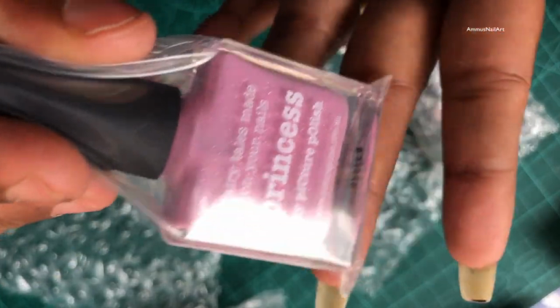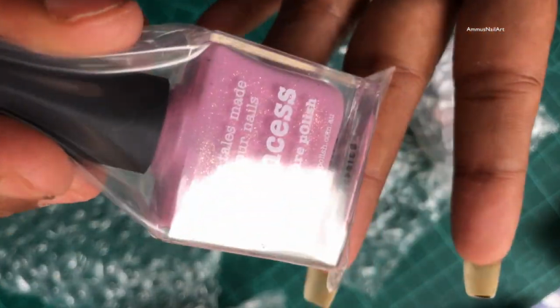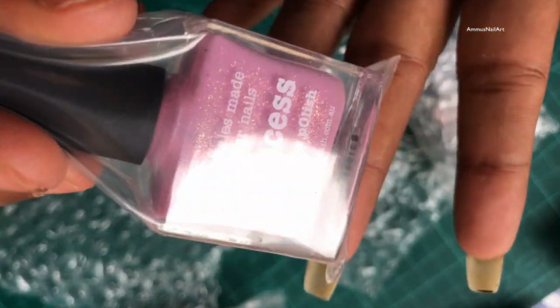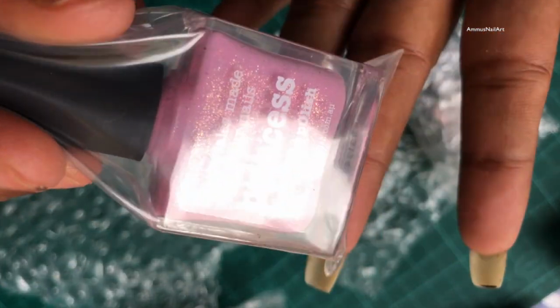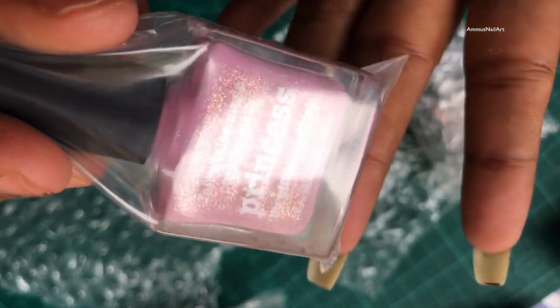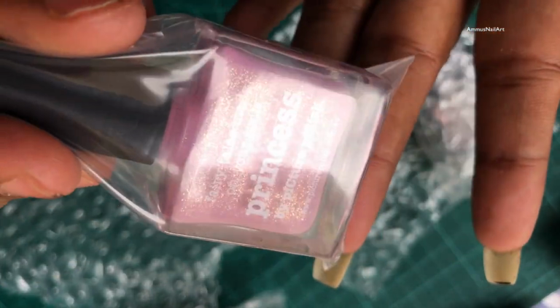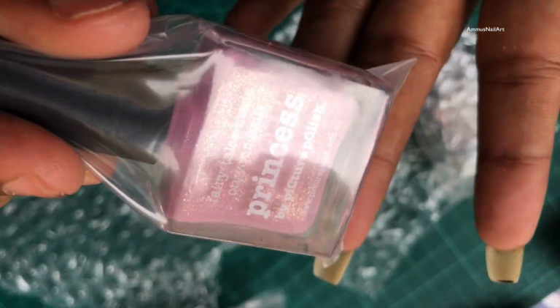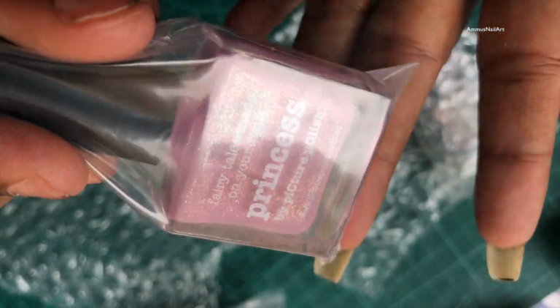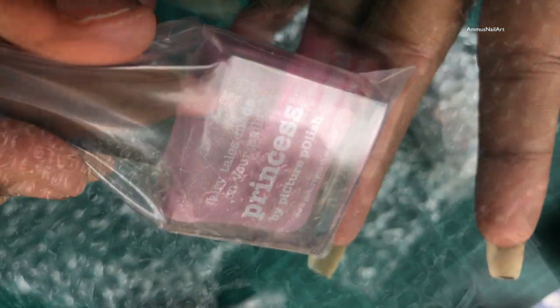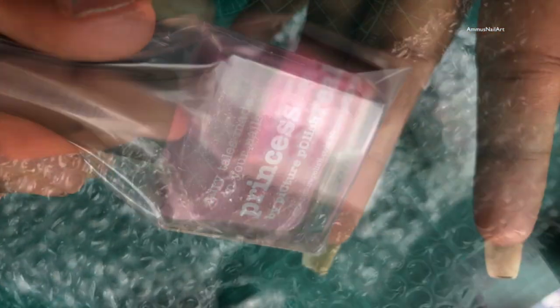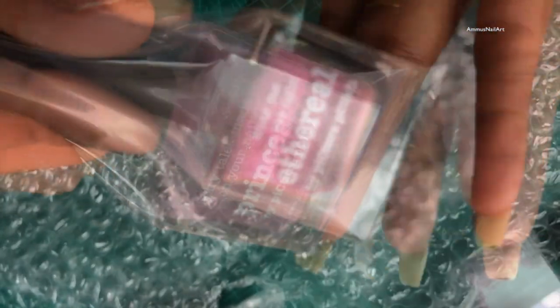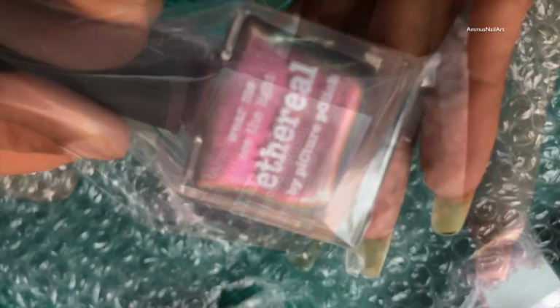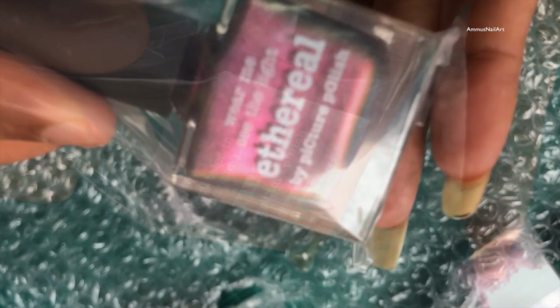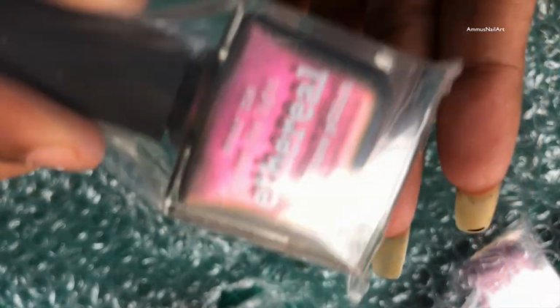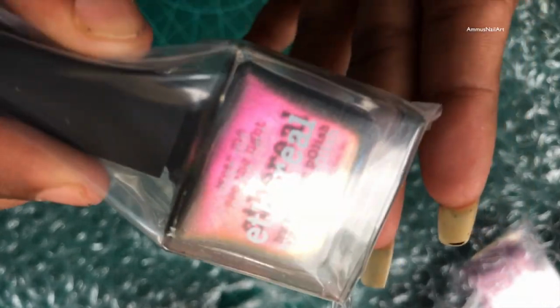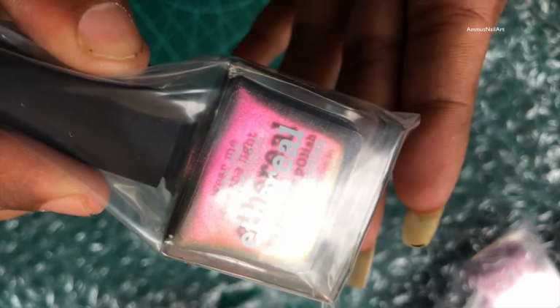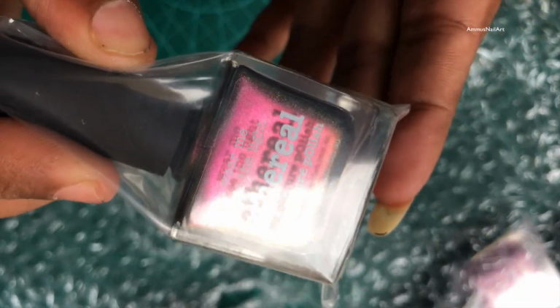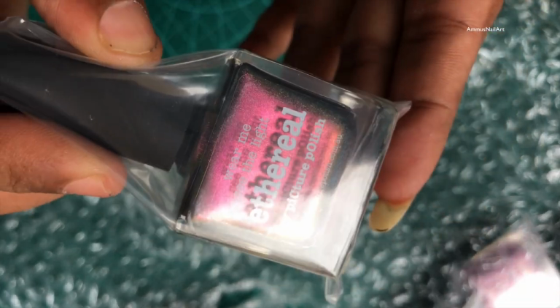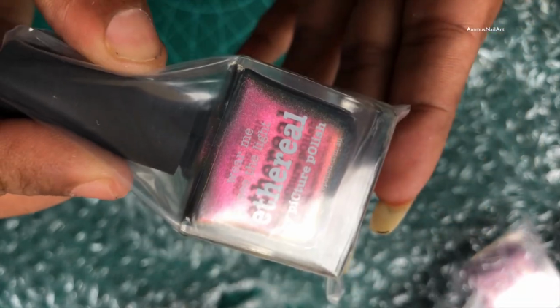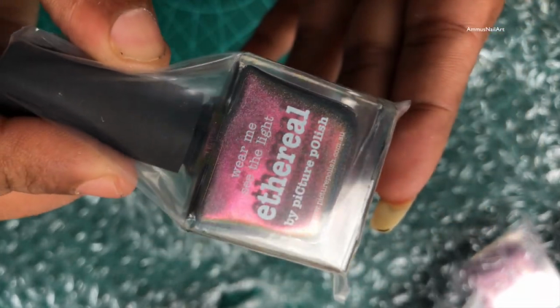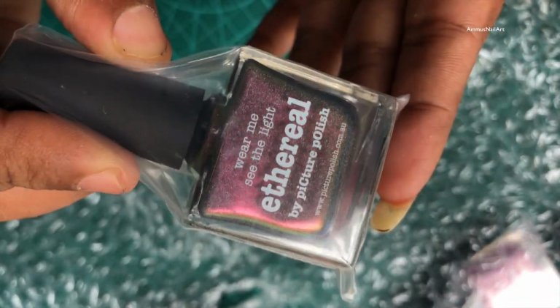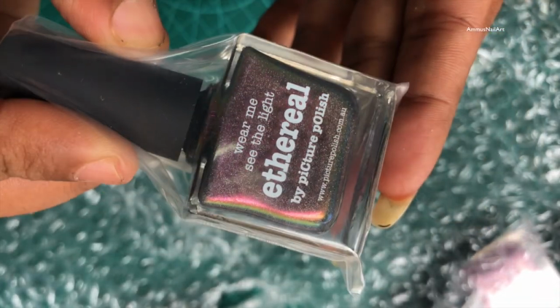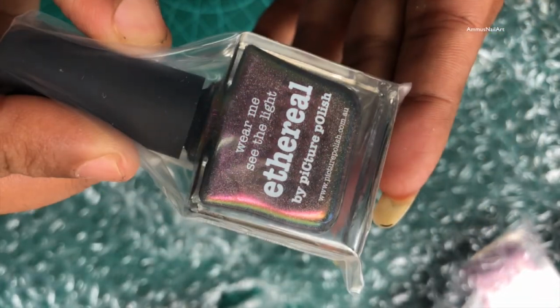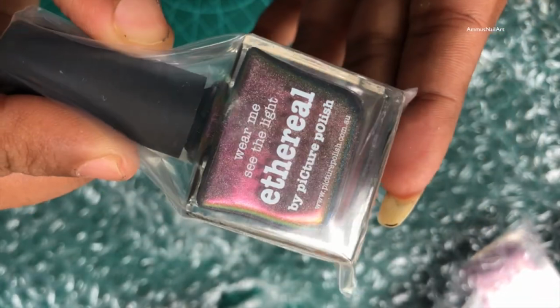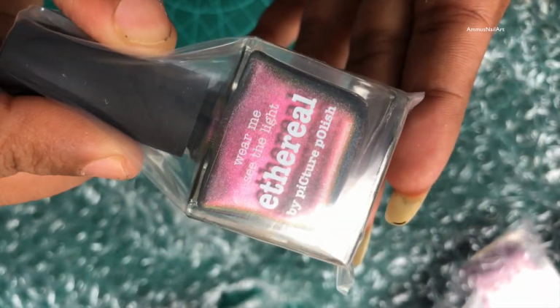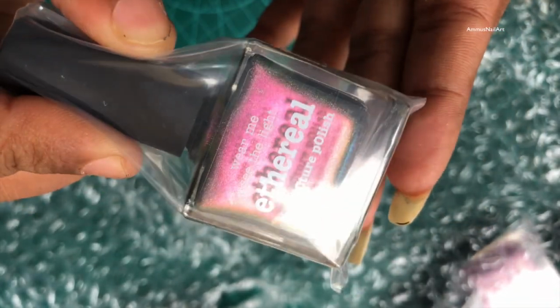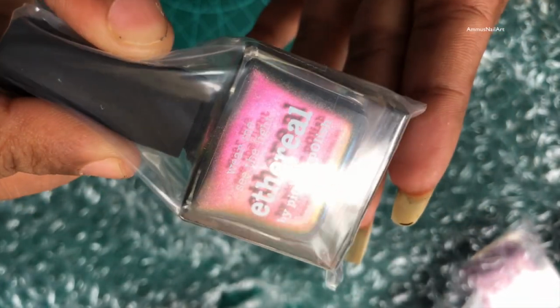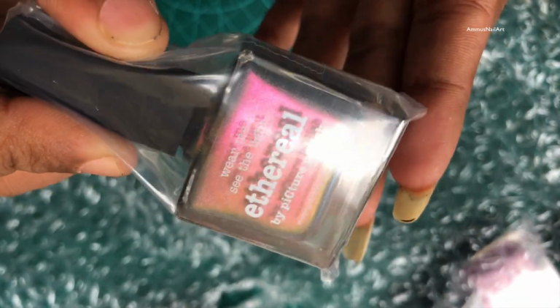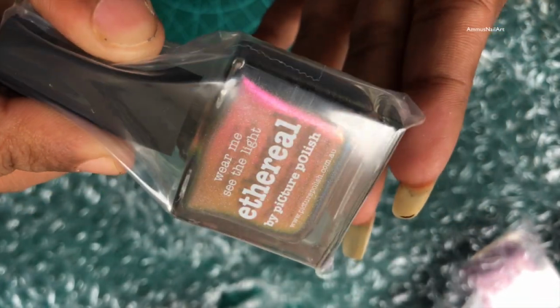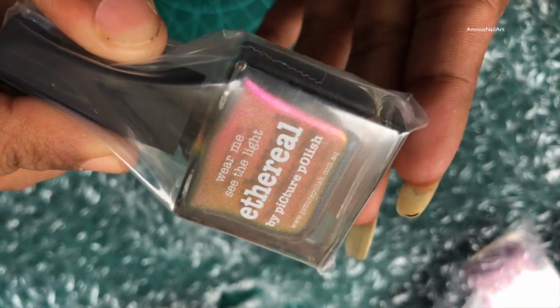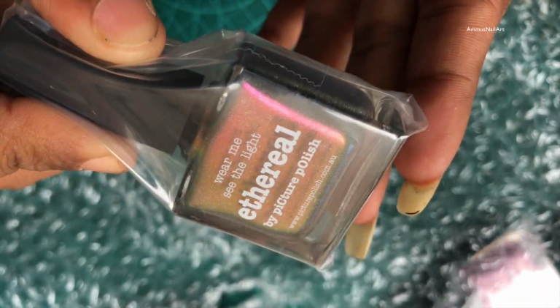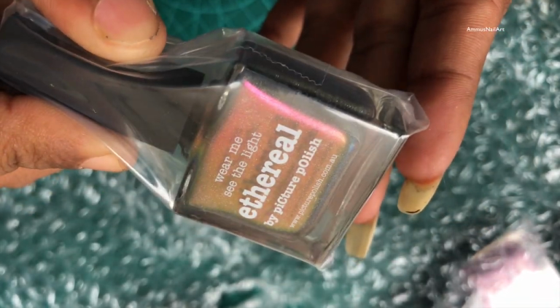I also bought the Salt Water and Princess shades from their other release.